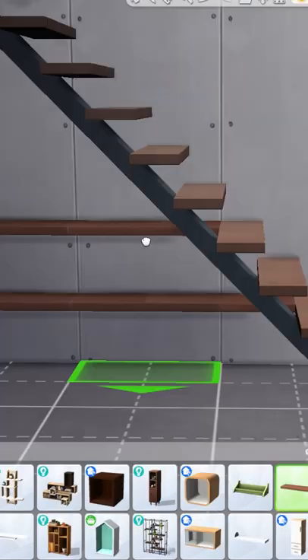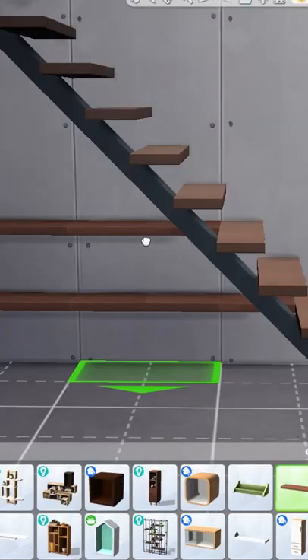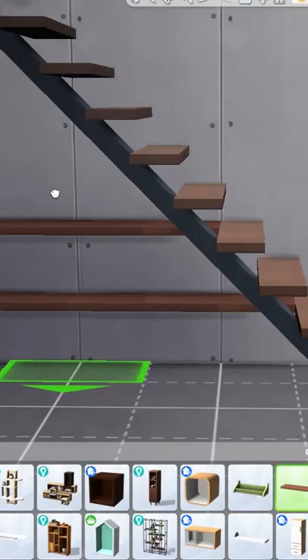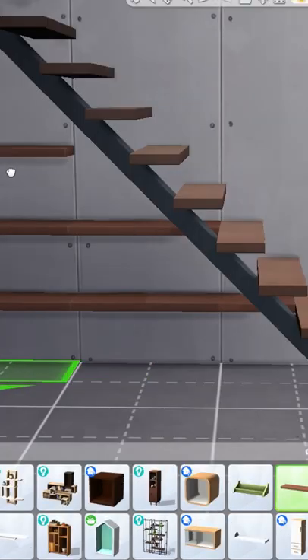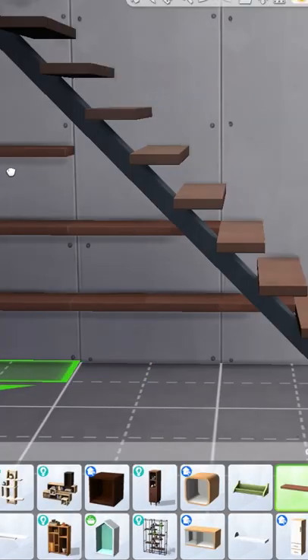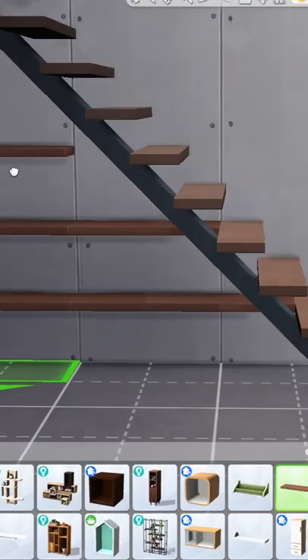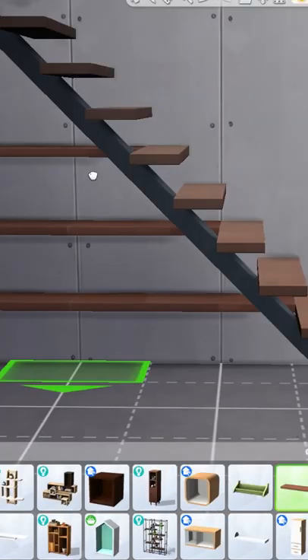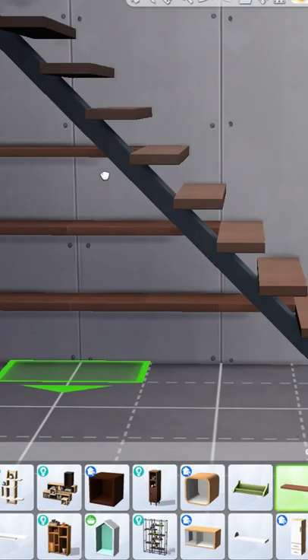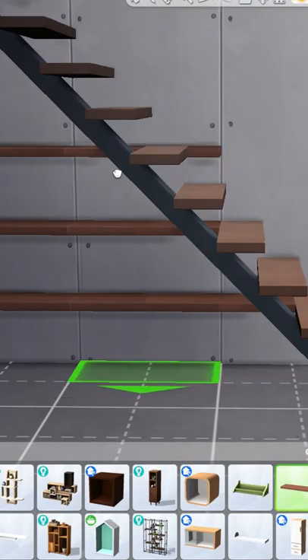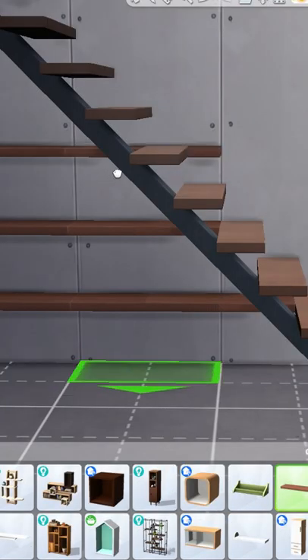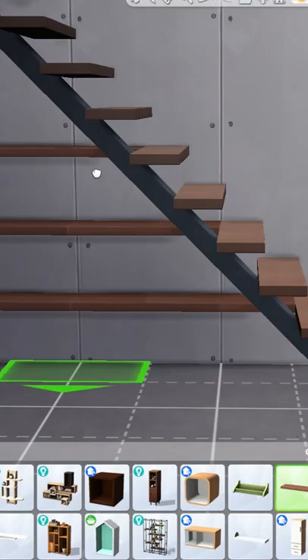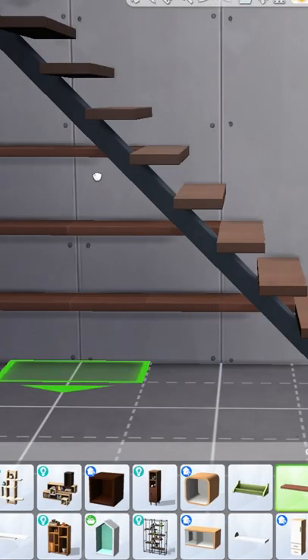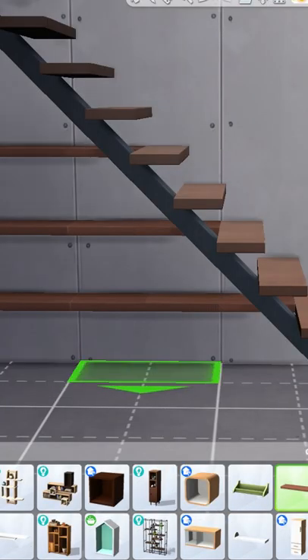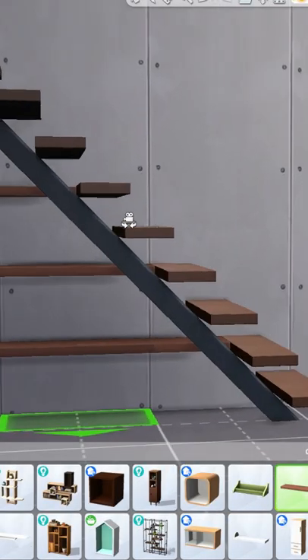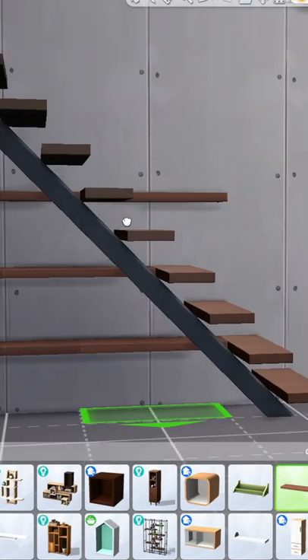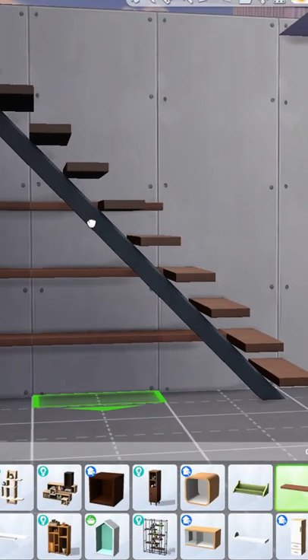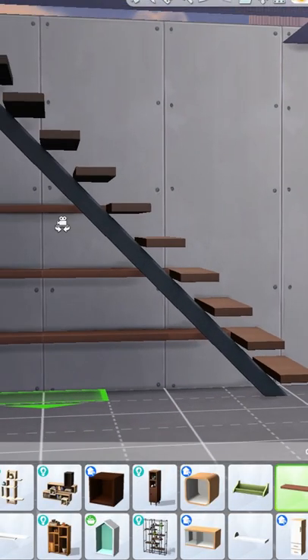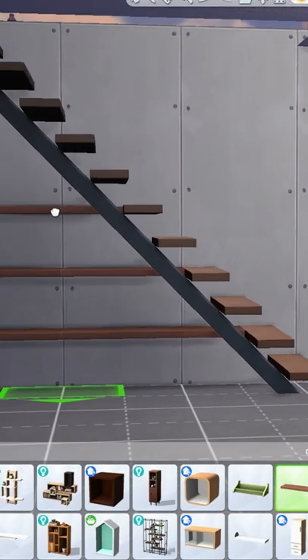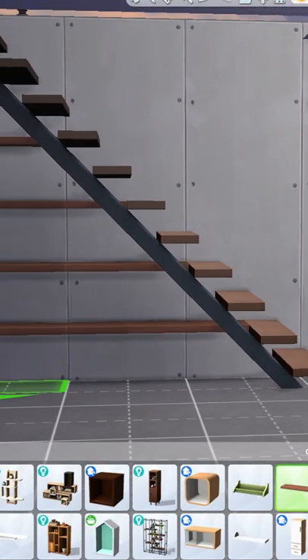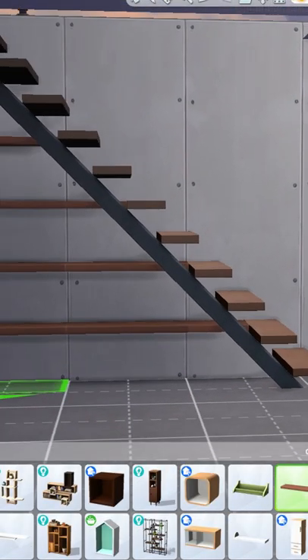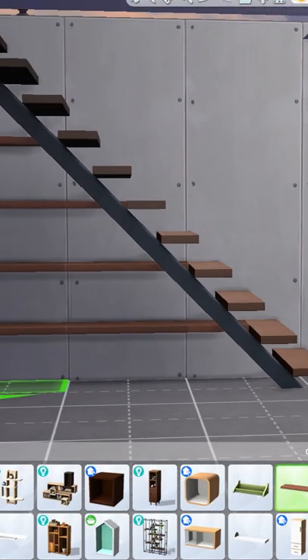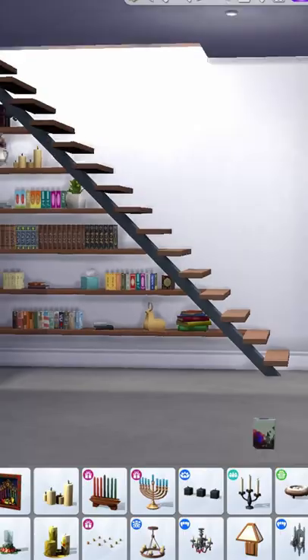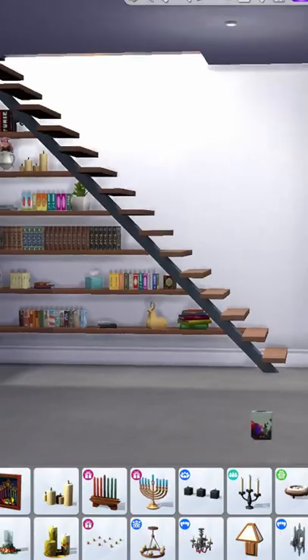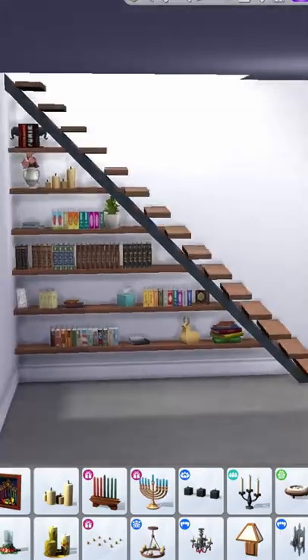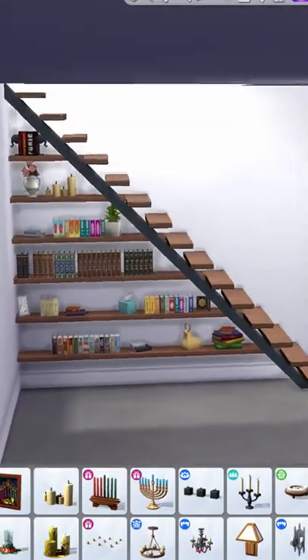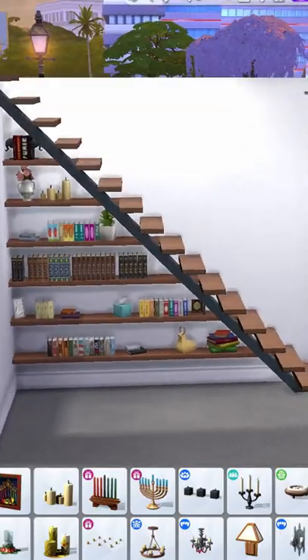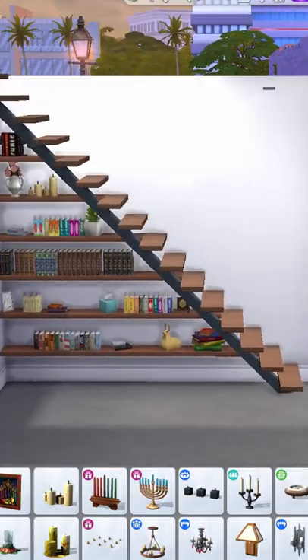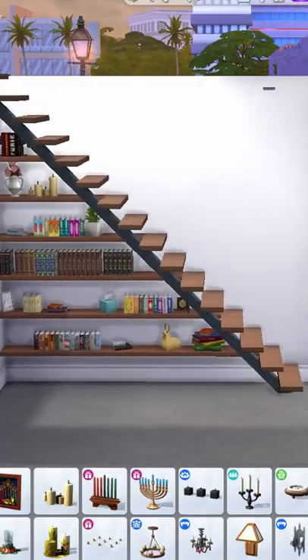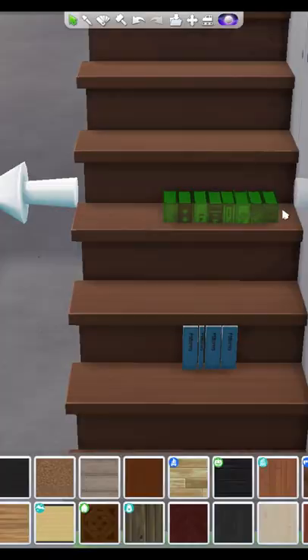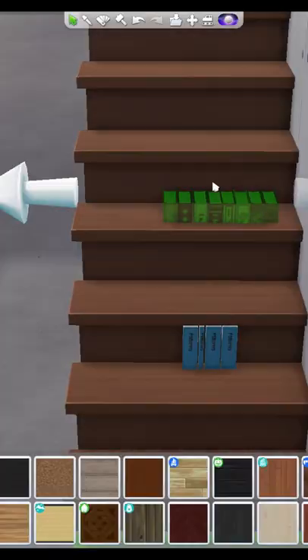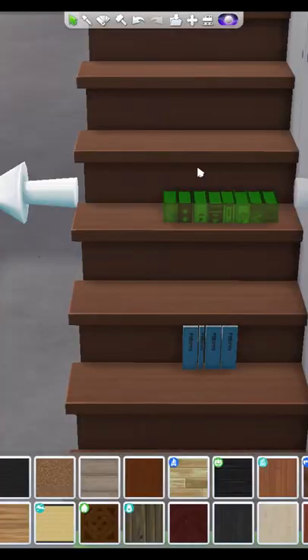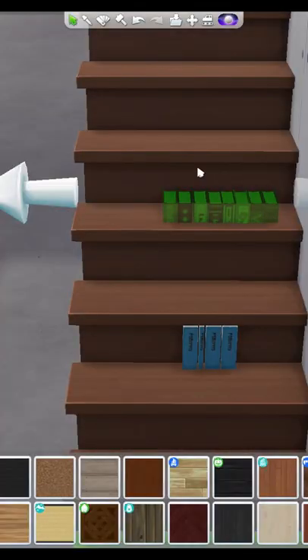This one works best with these open stairs. Just grab a shelf and line them up with the steps and decorate.